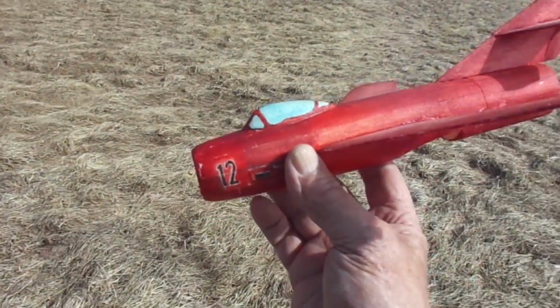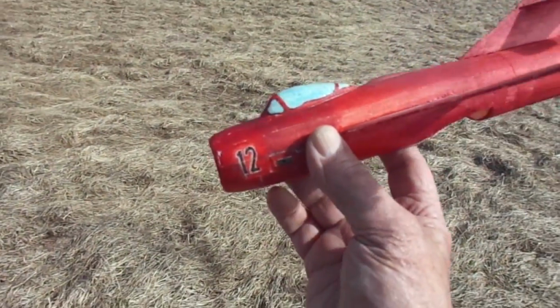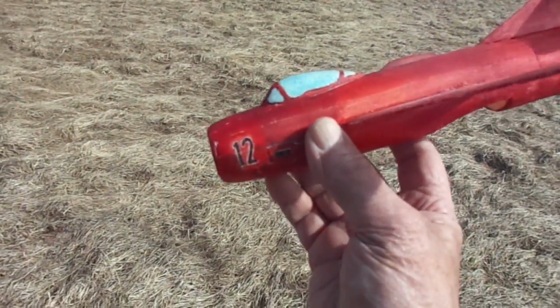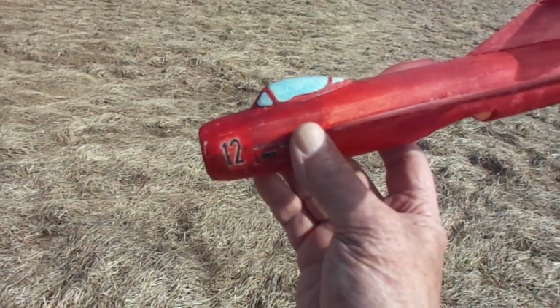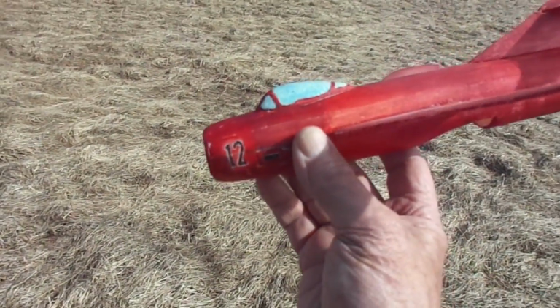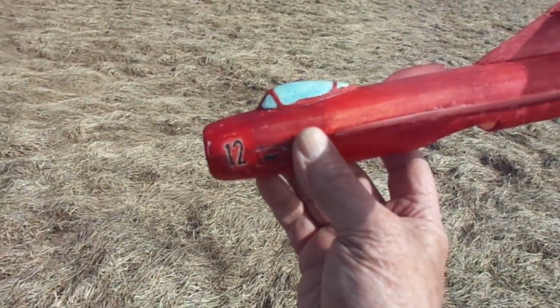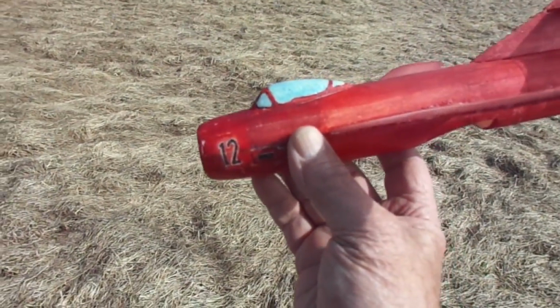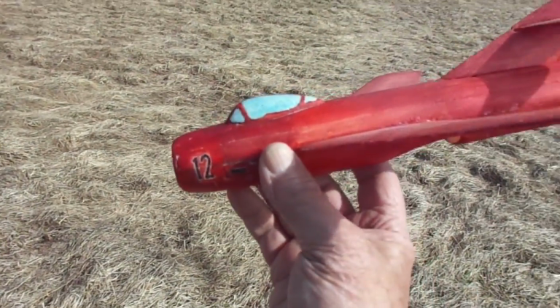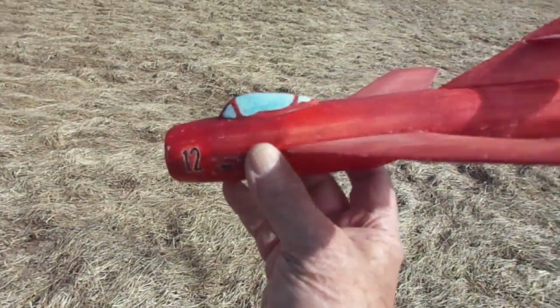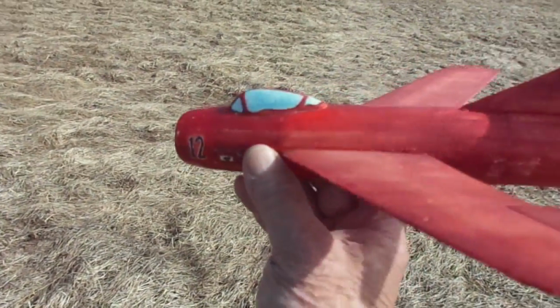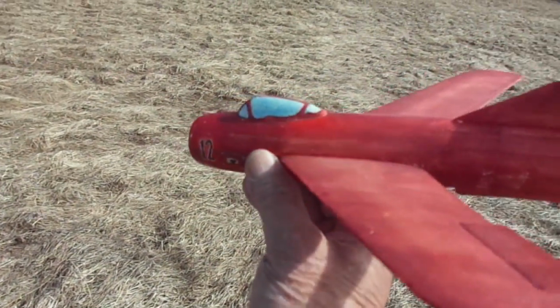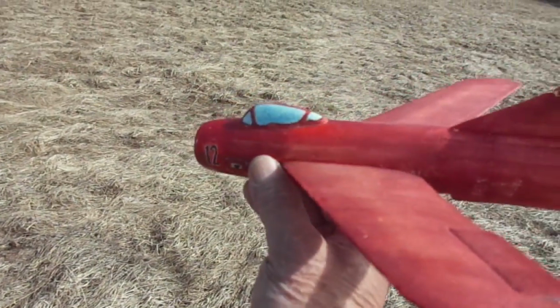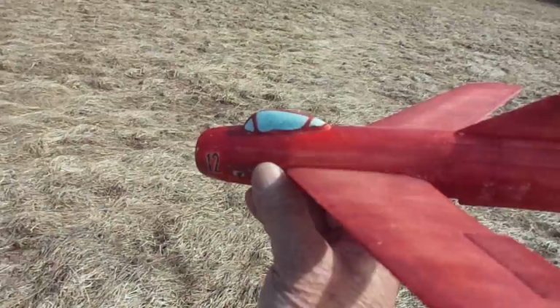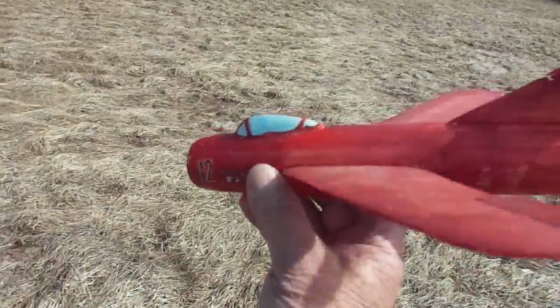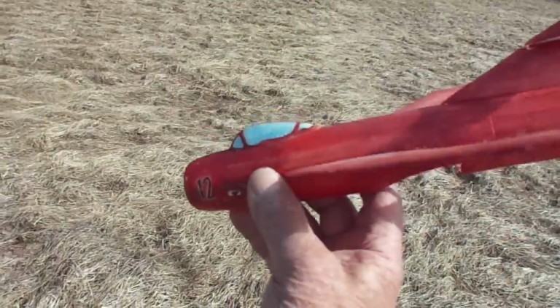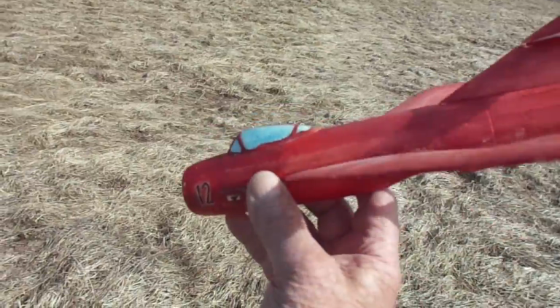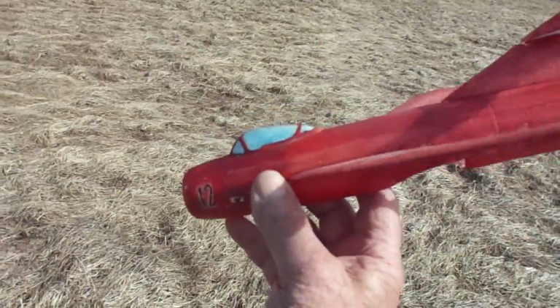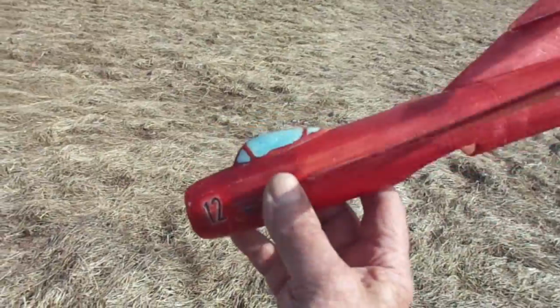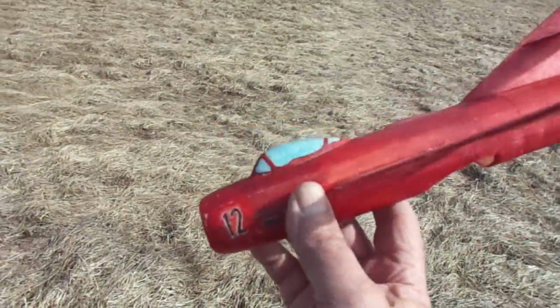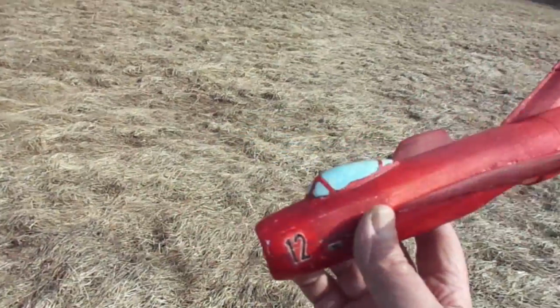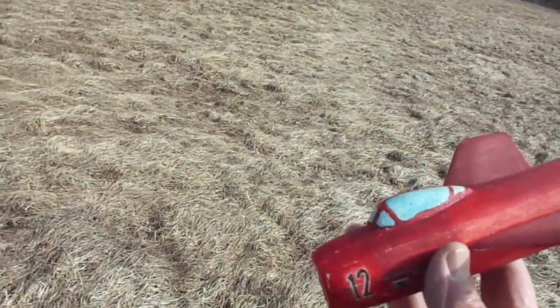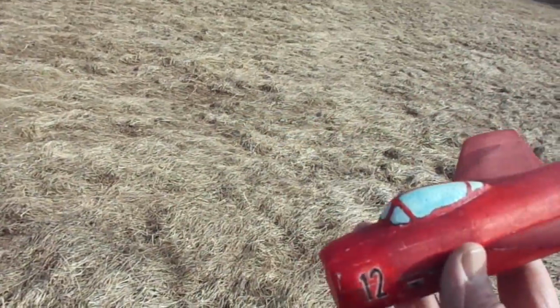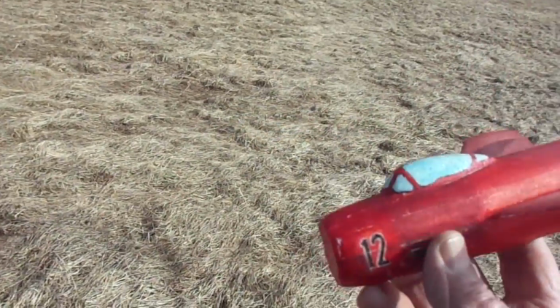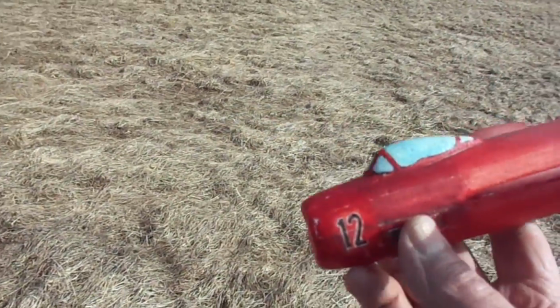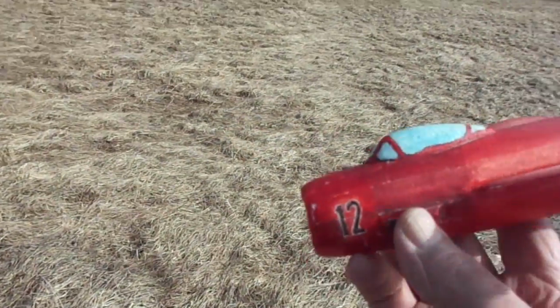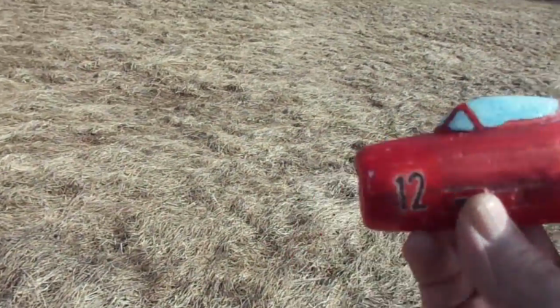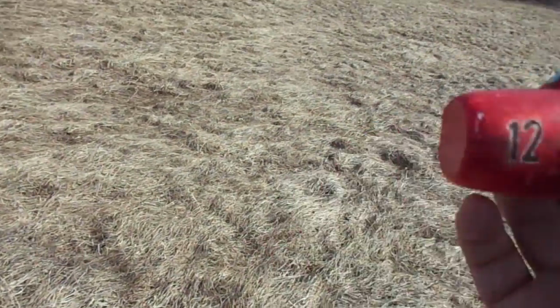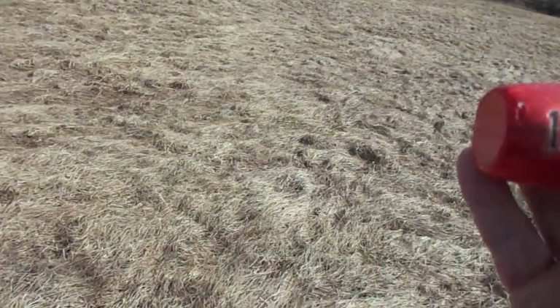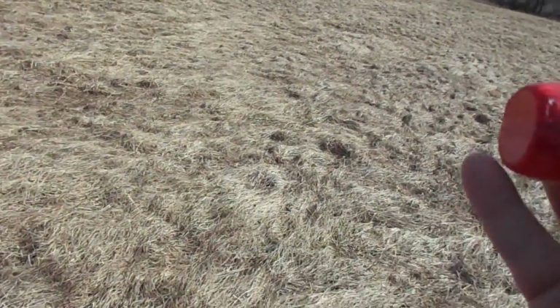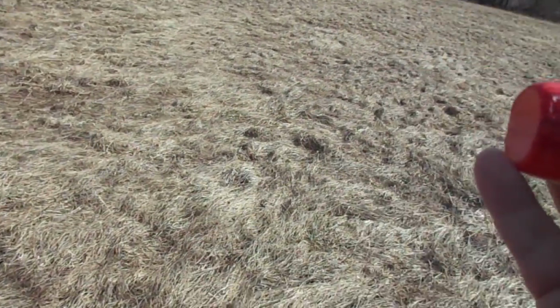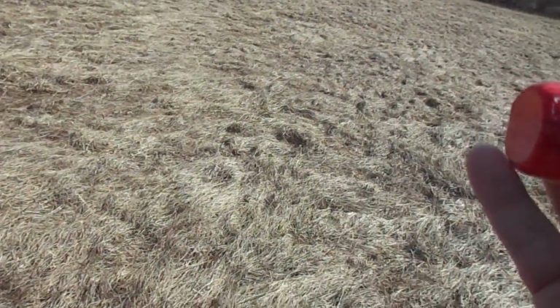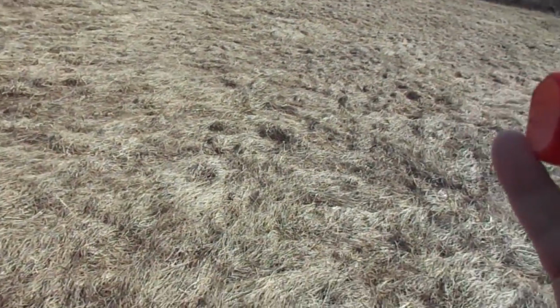Alright, we are going to try the MIG. Yeah, here we go!